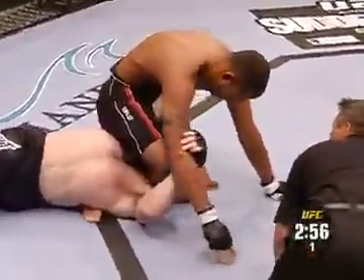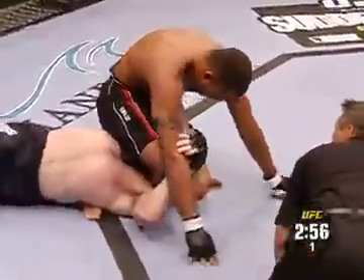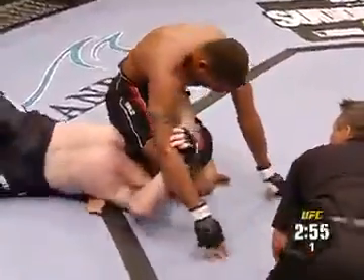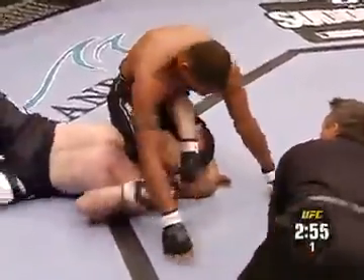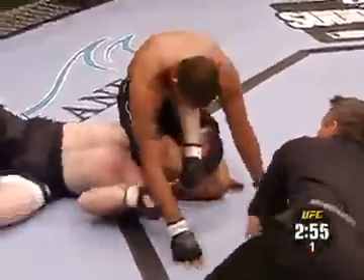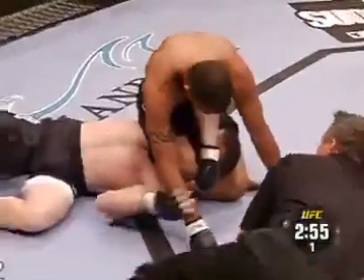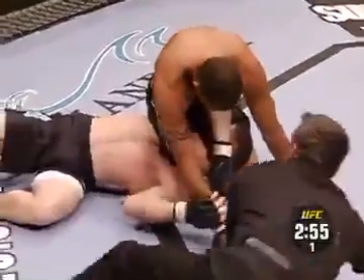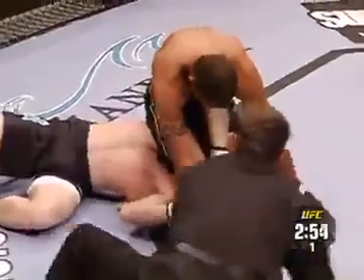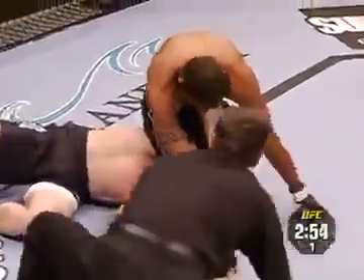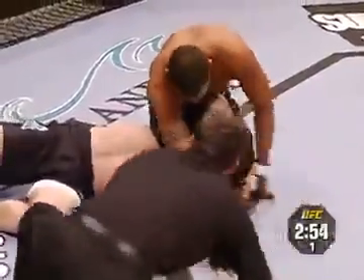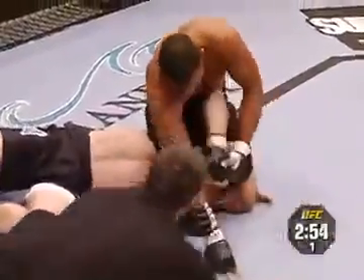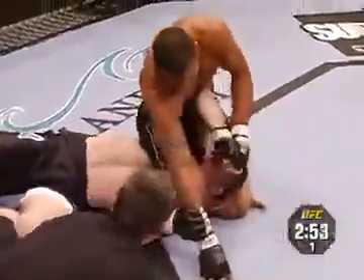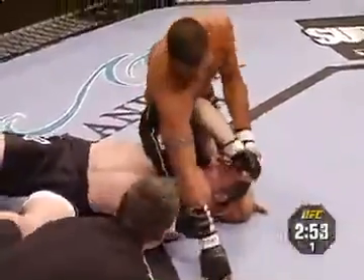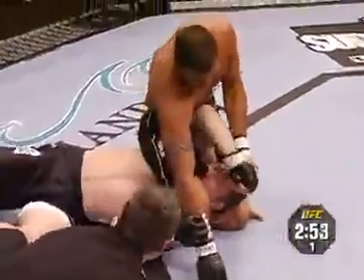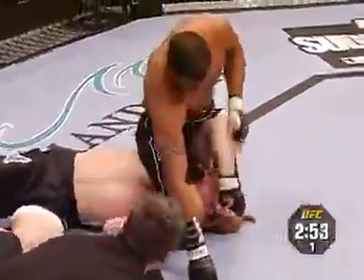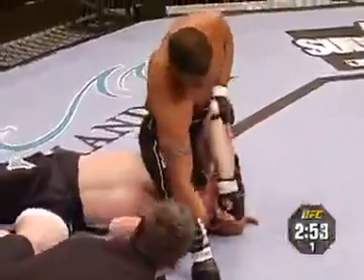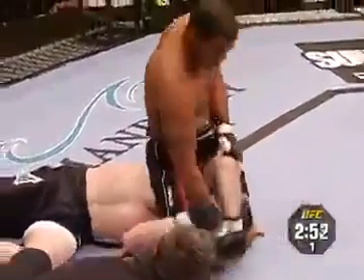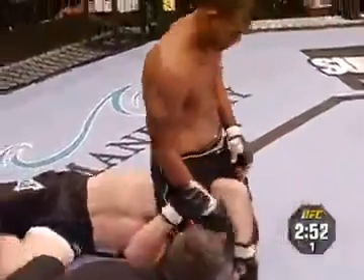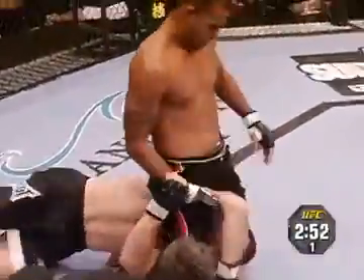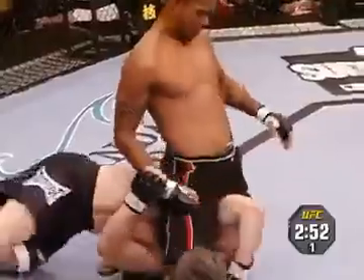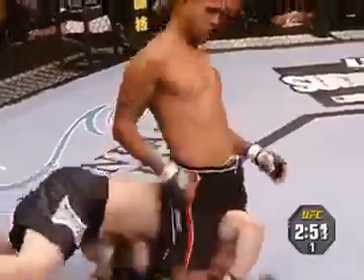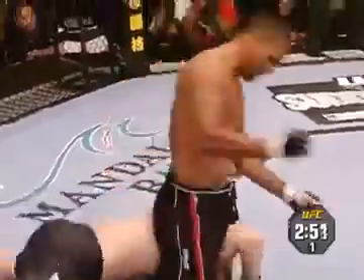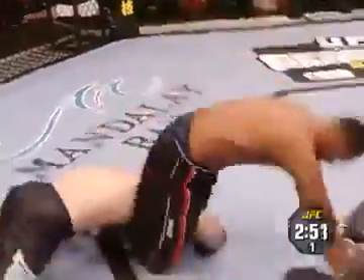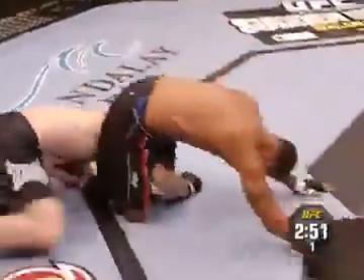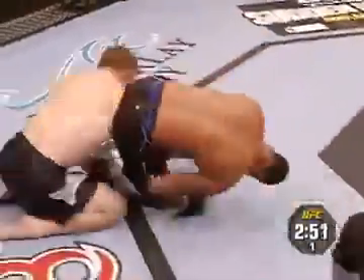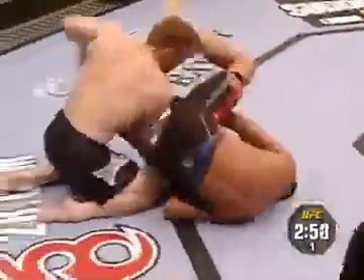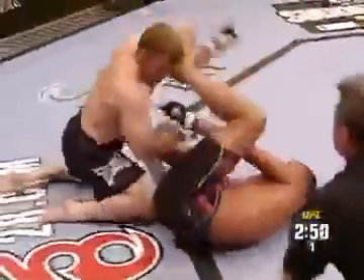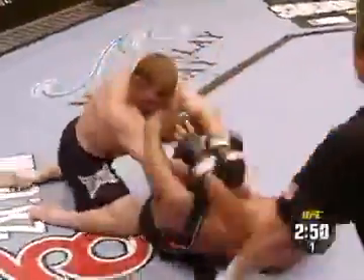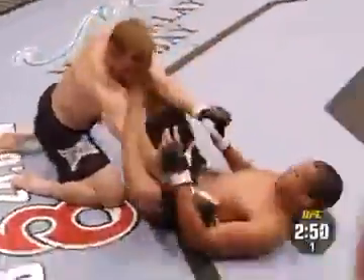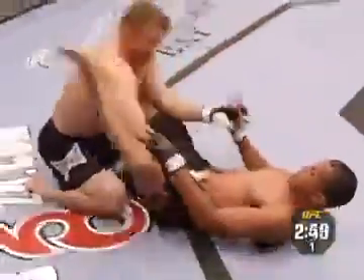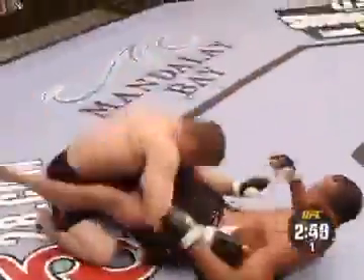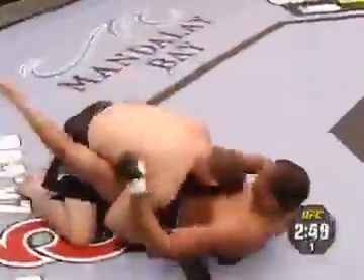Matt Hughes is in a very bad spot. He's got that arm — it's right there for him. Chiruto's got that arm.